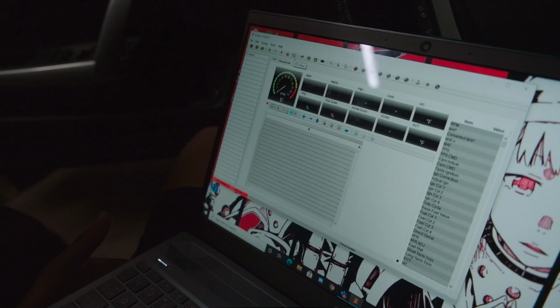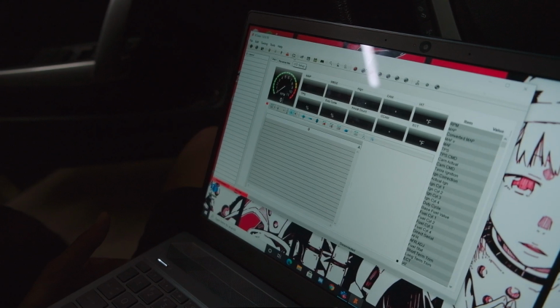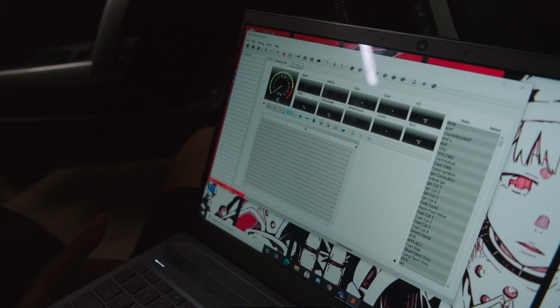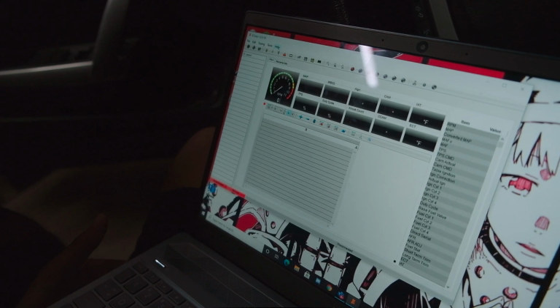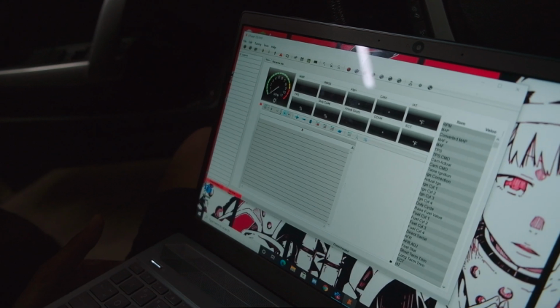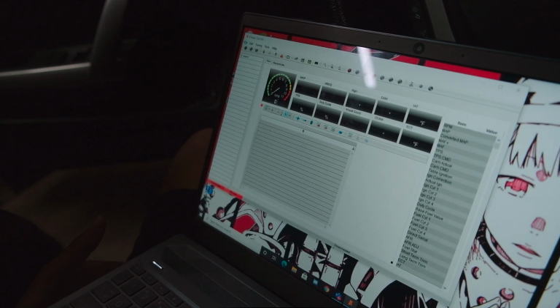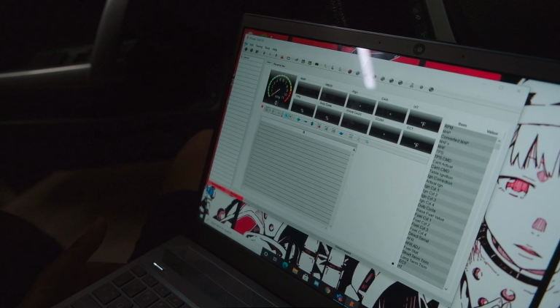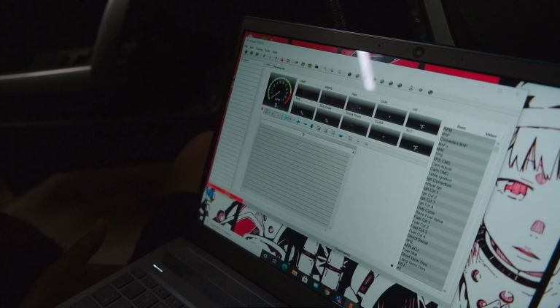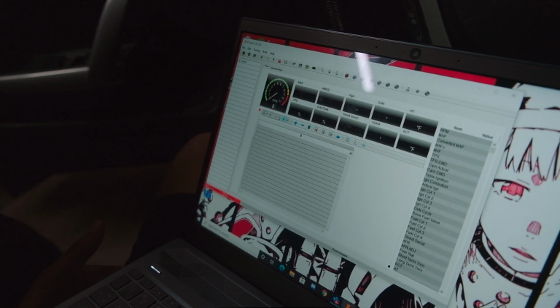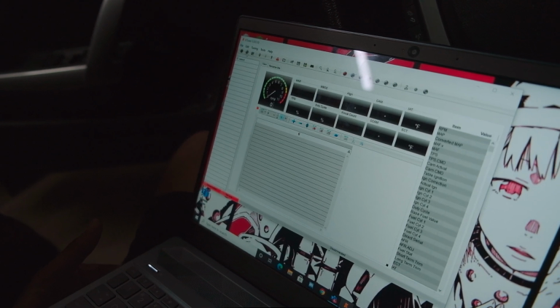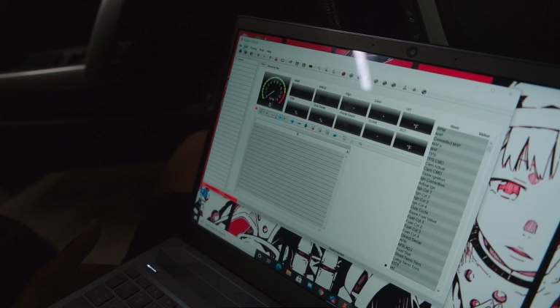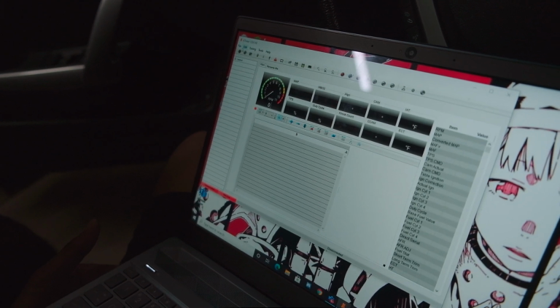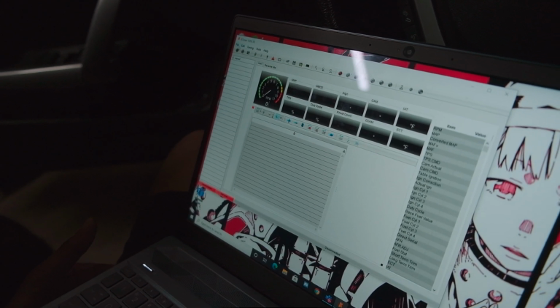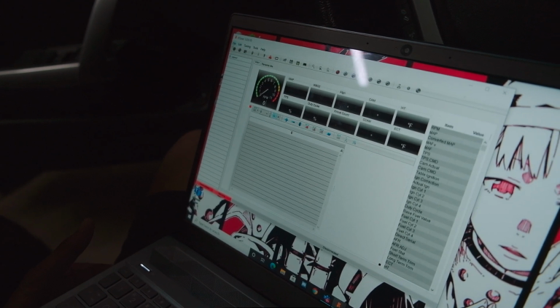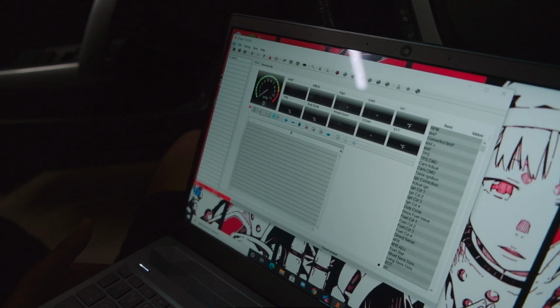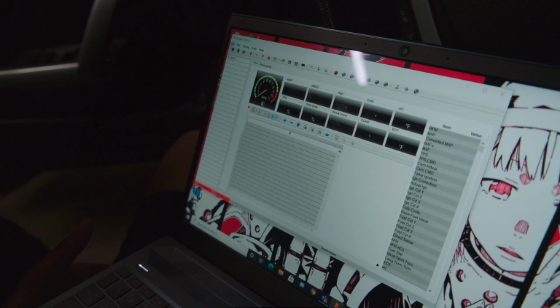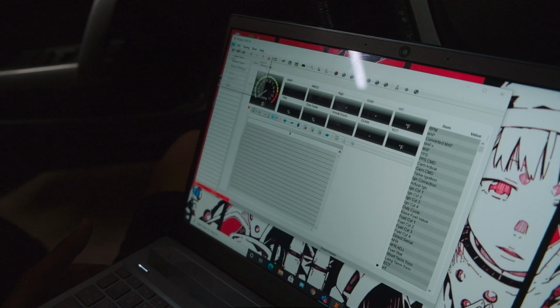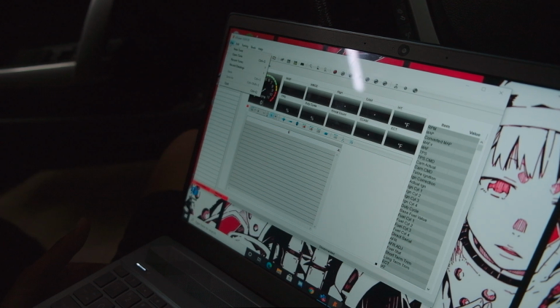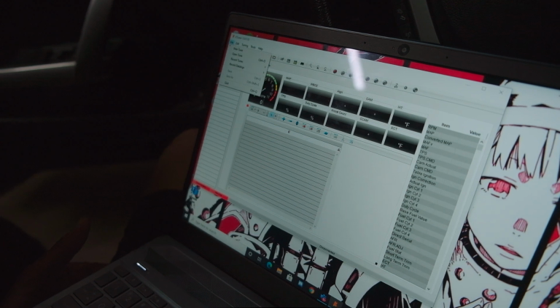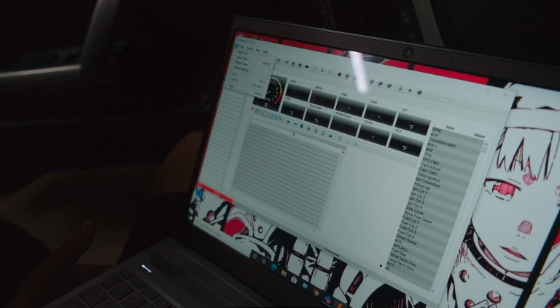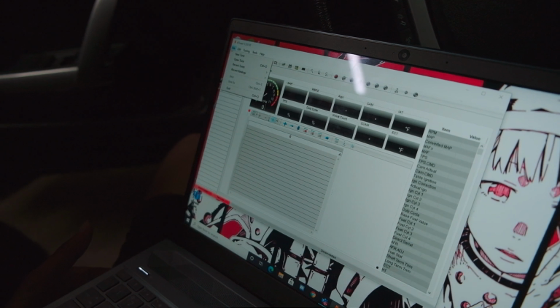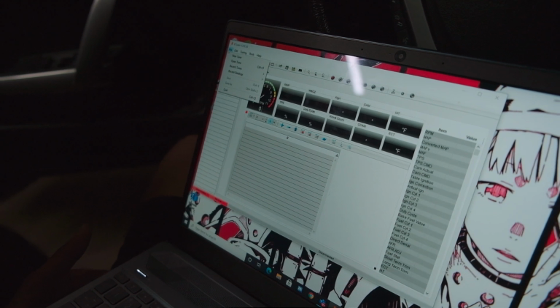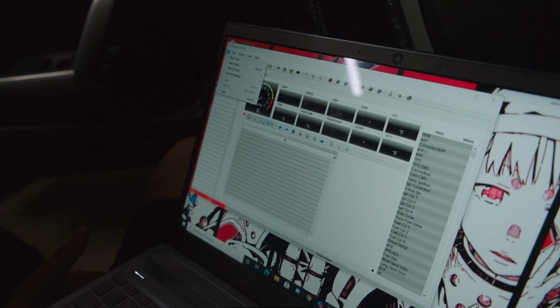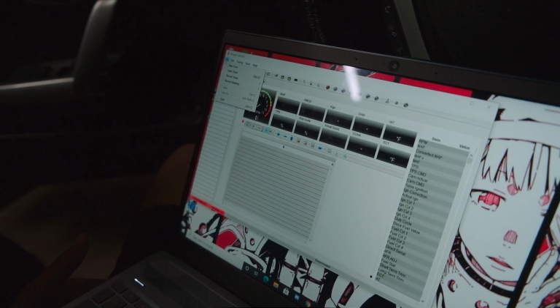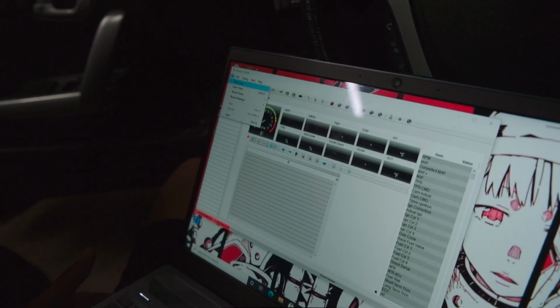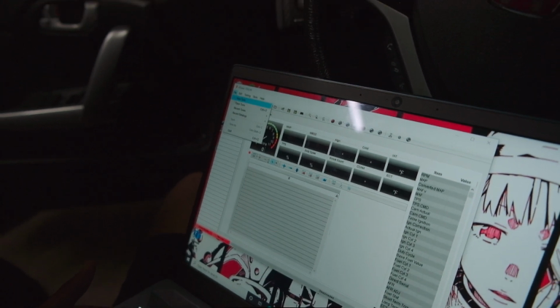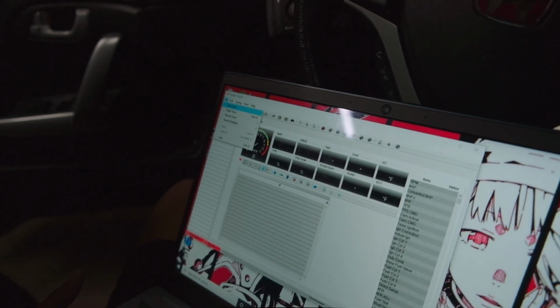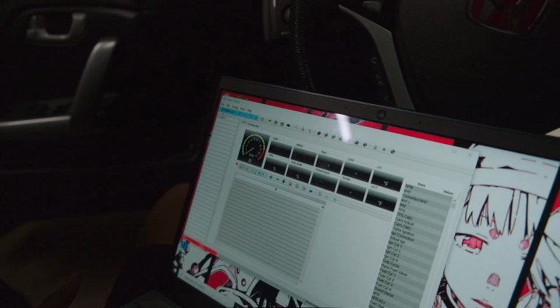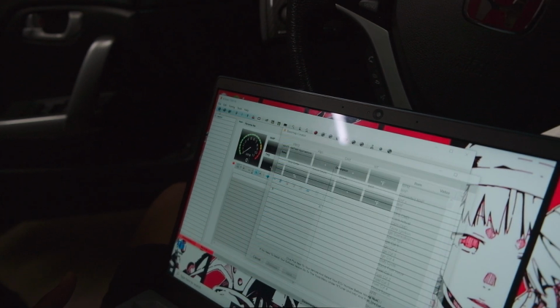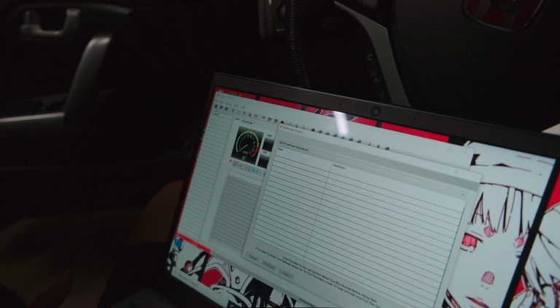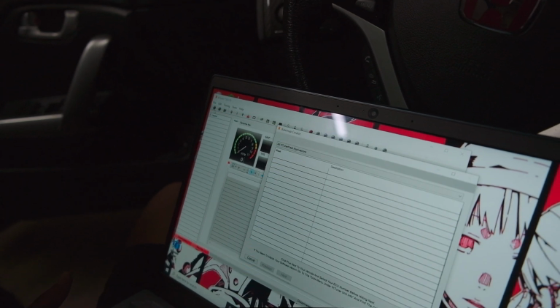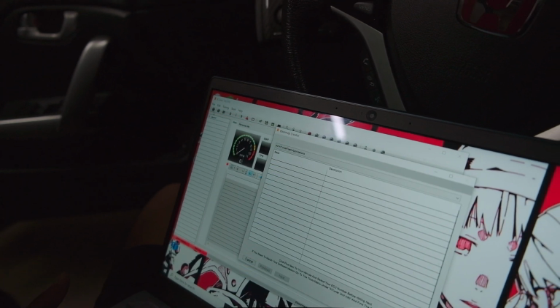So this is how I data log and stuff? Yeah, you can data log without the computer actually. It's only on Honda that you need to connect the master tuner for certain functions.